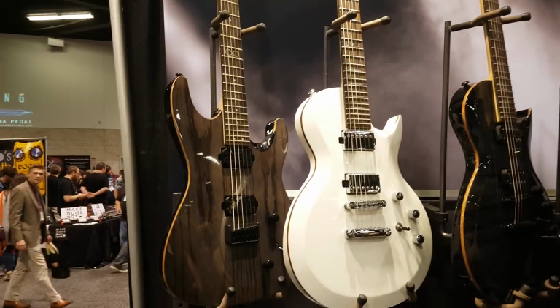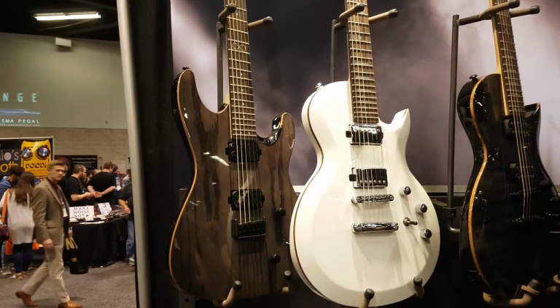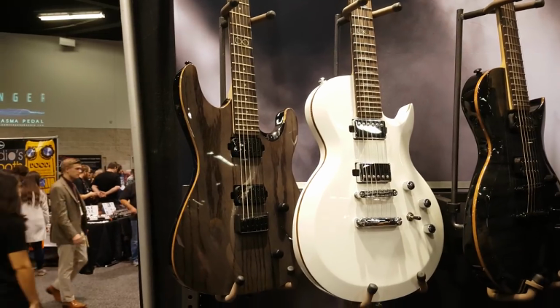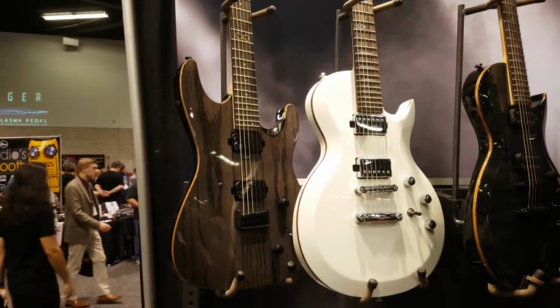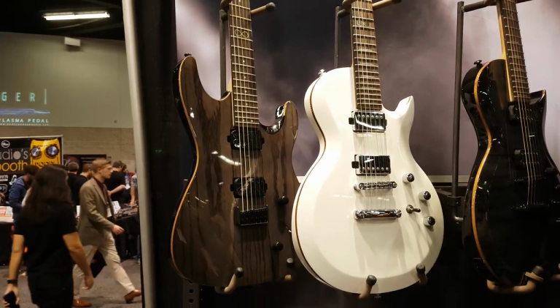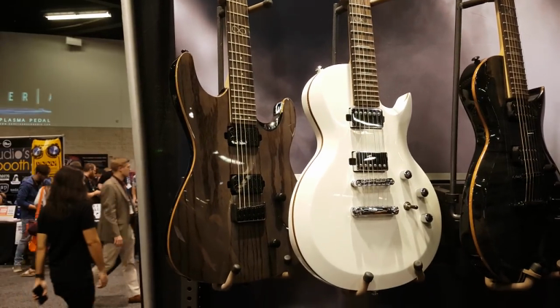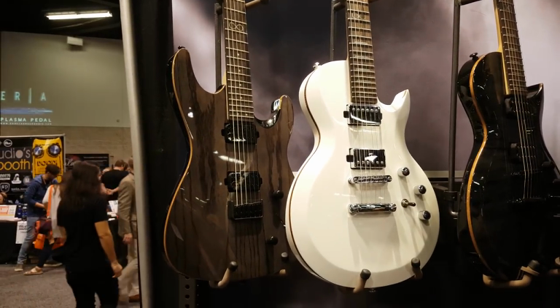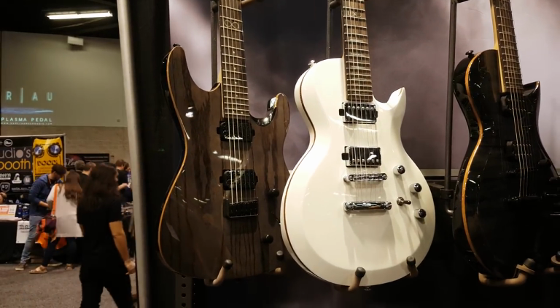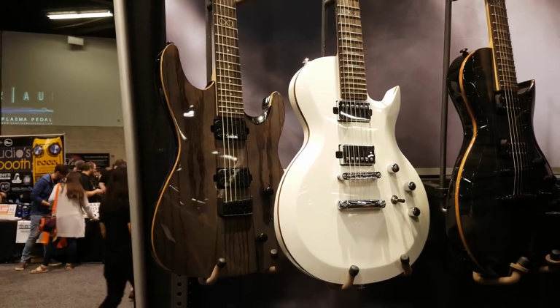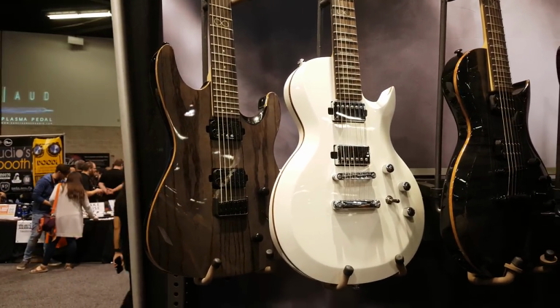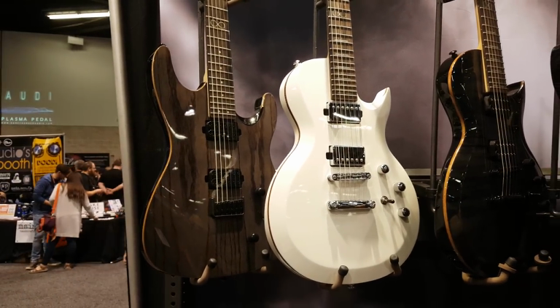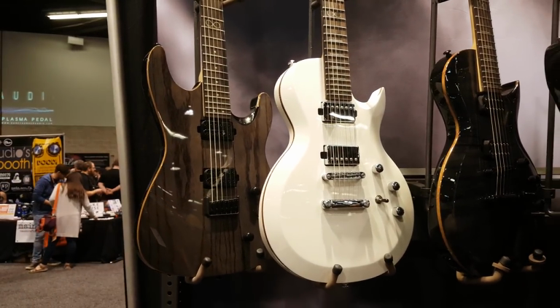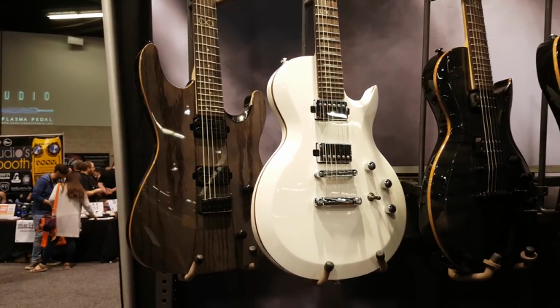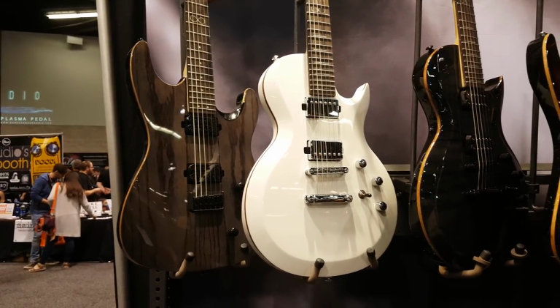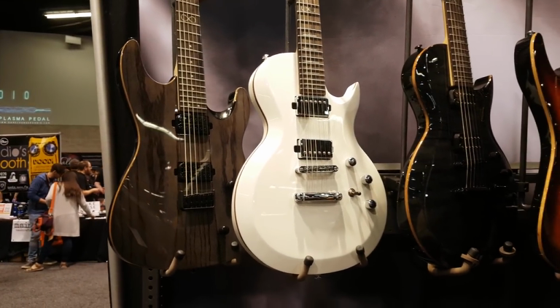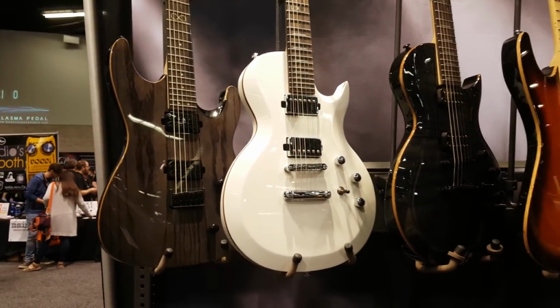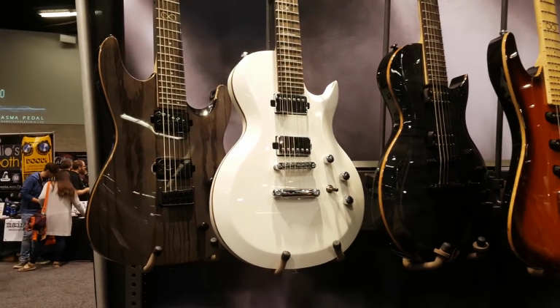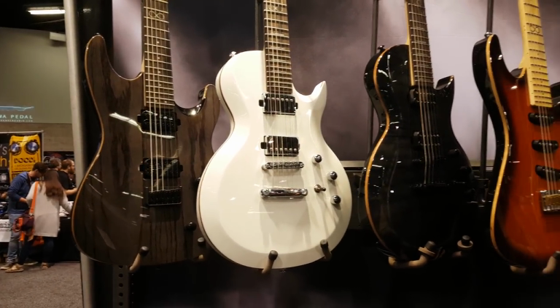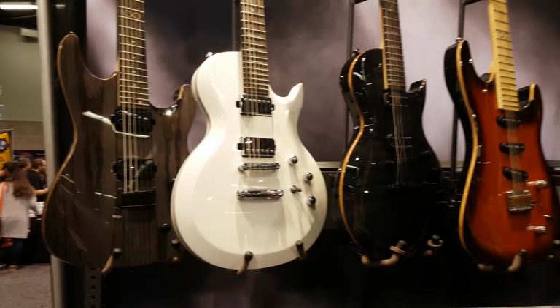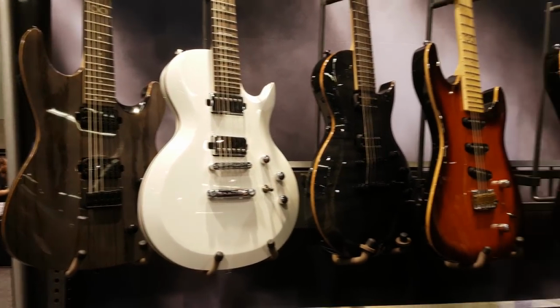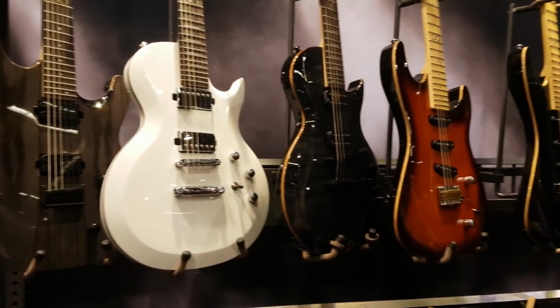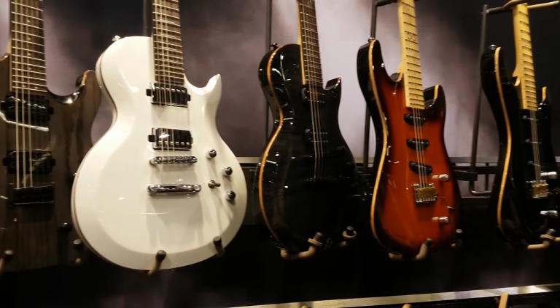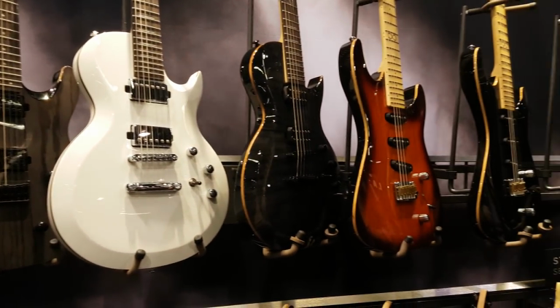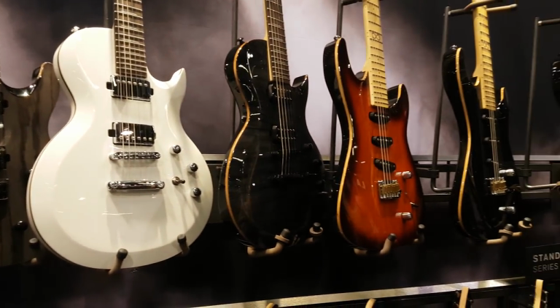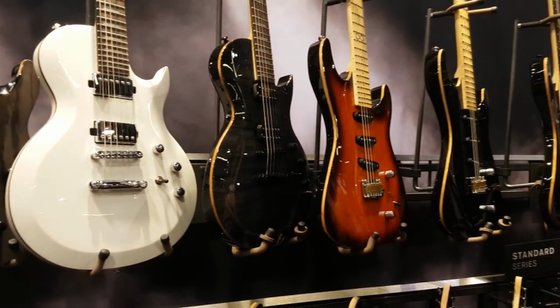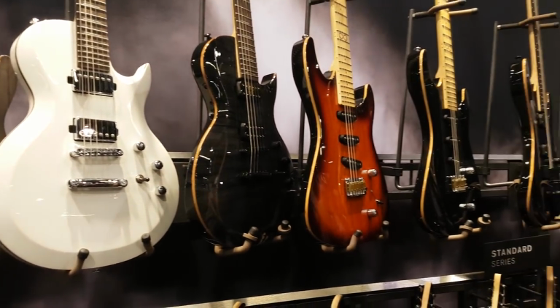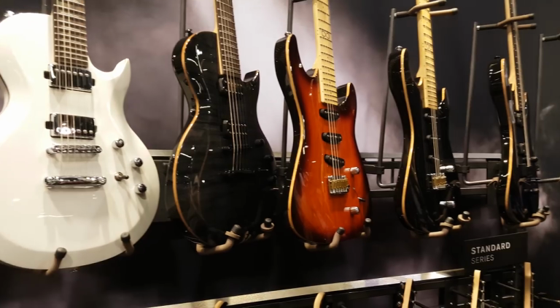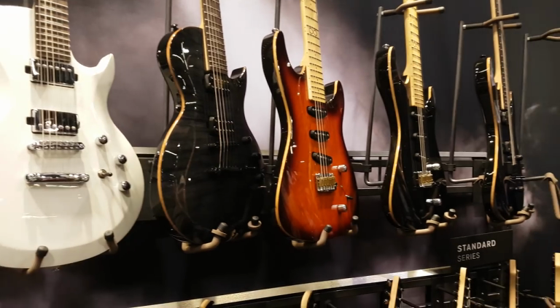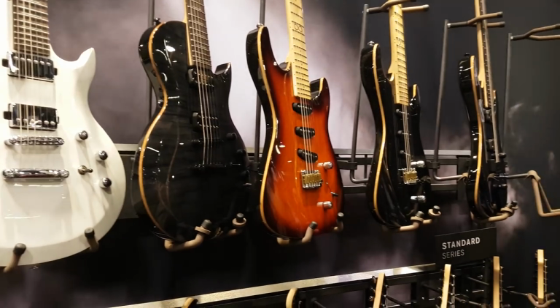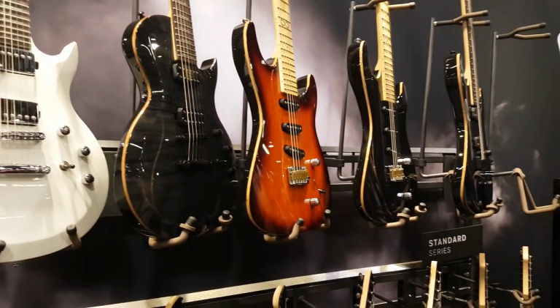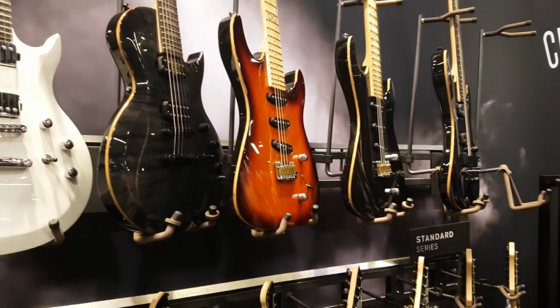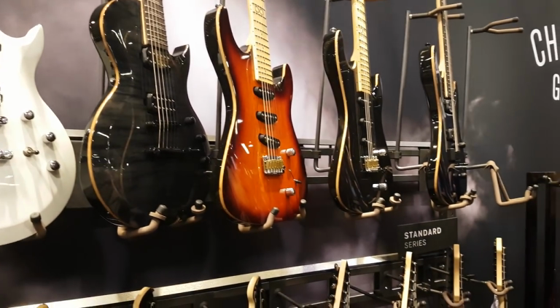ML1s, ML2s. Just every year they seem to be getting better and better, this company.